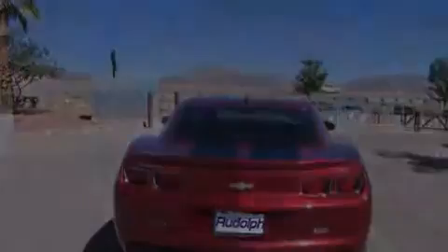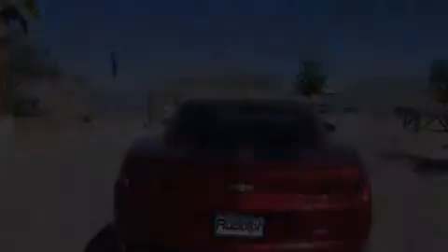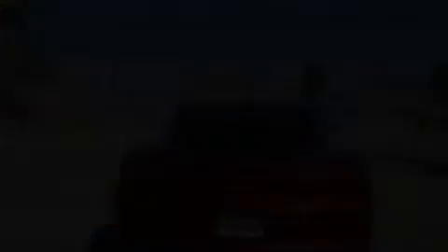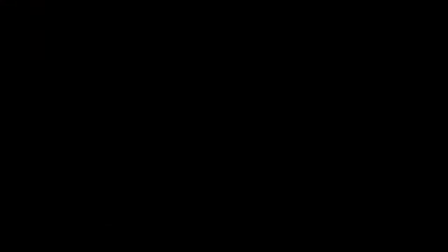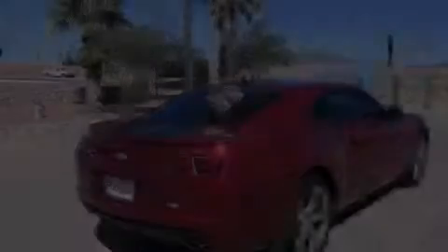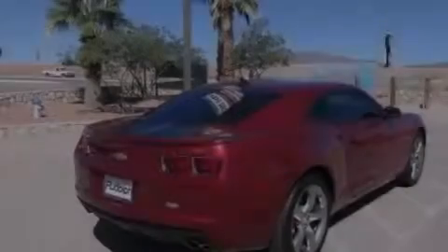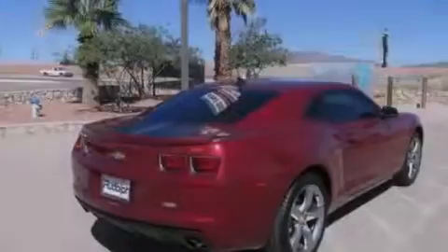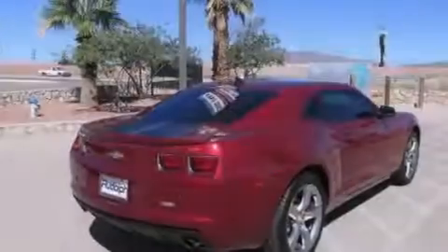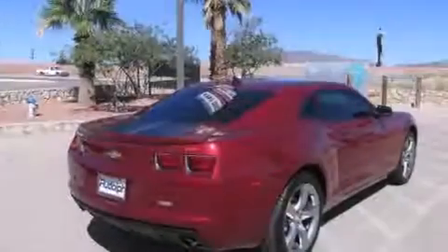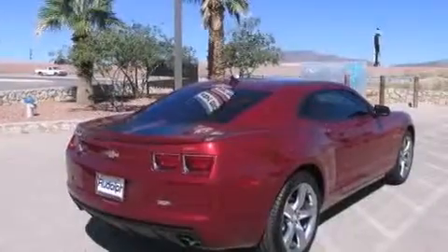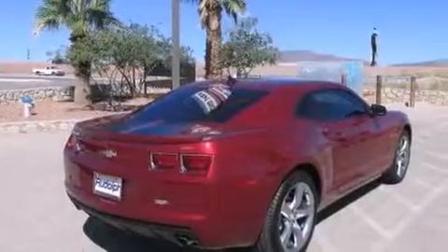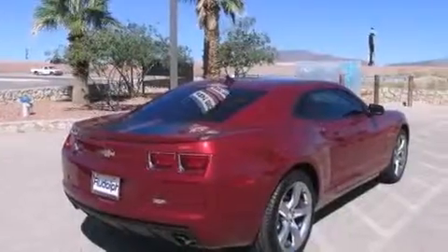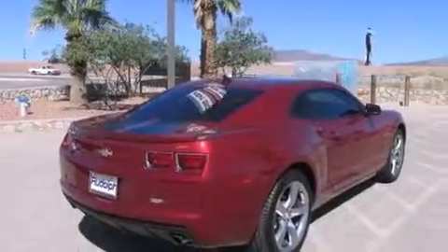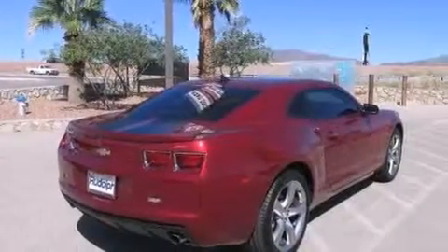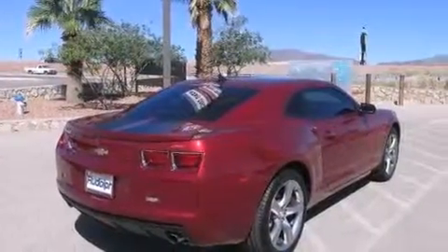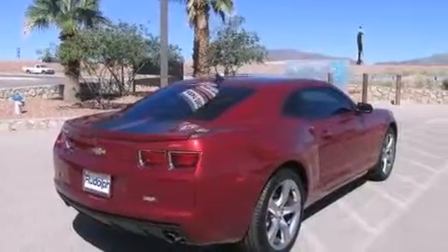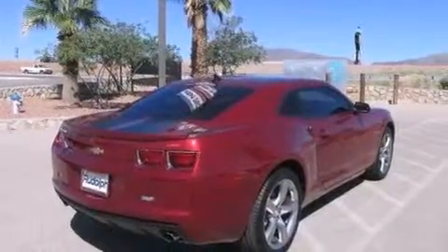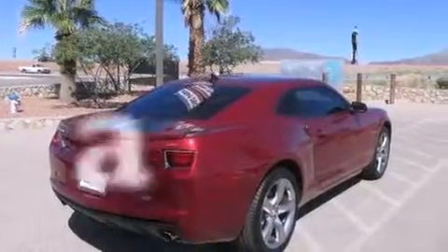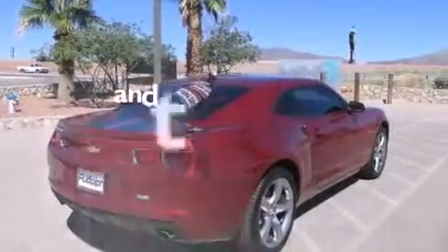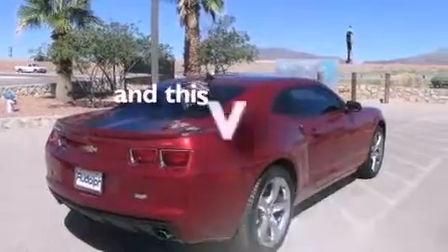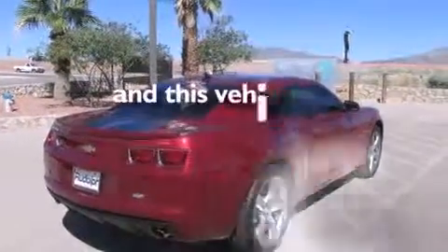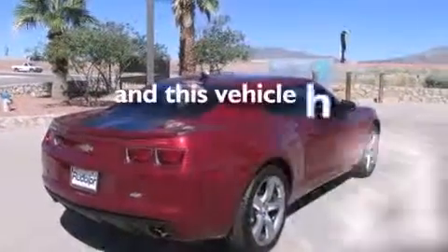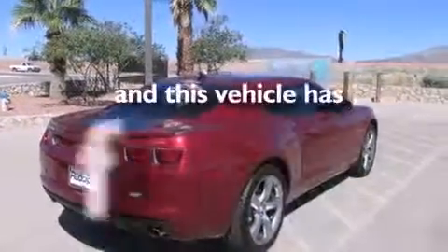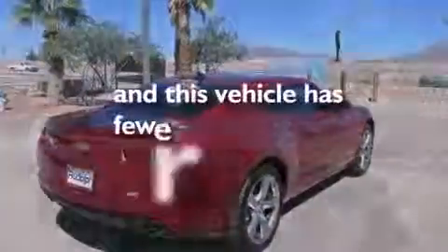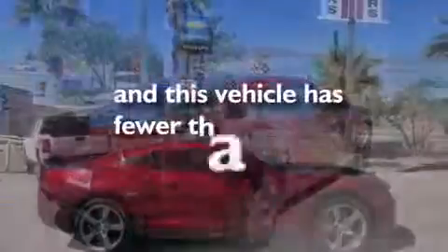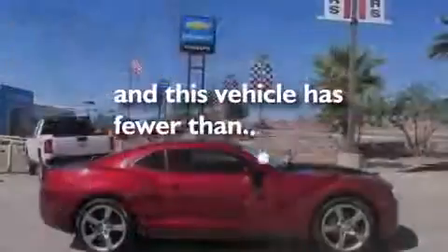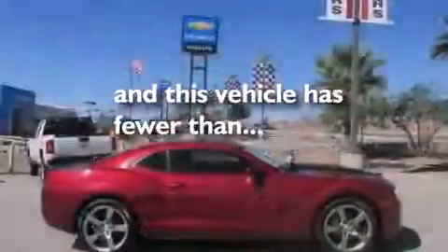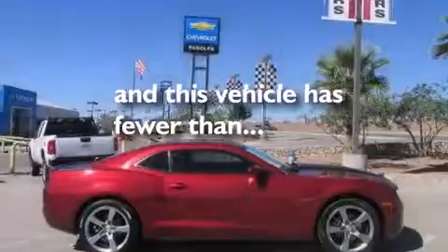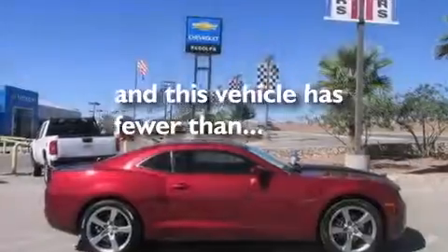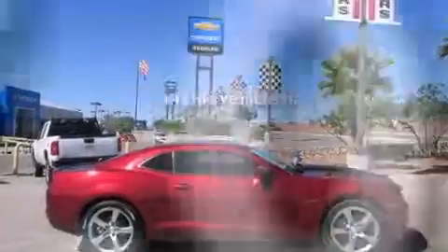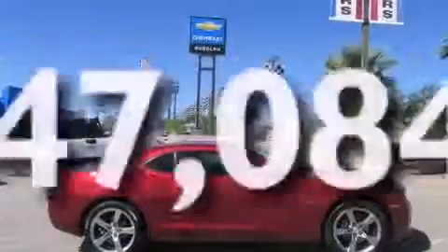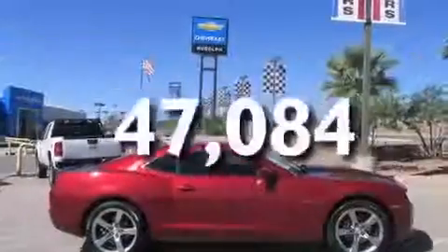Additional features include traction control and performance tires, and this vehicle has less than 48,000 miles.